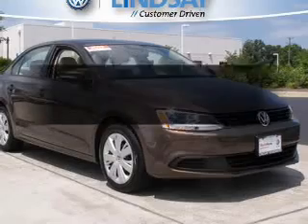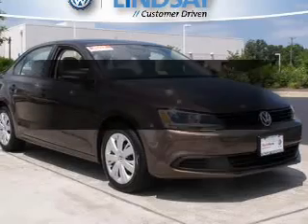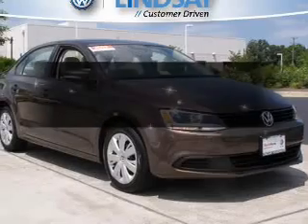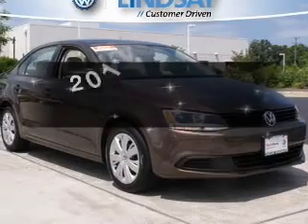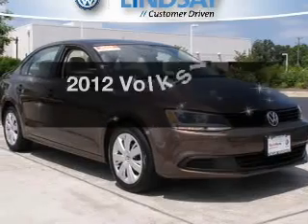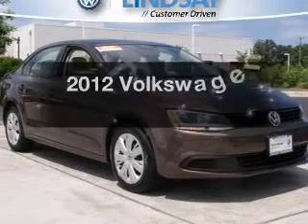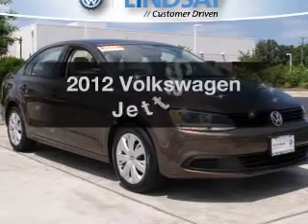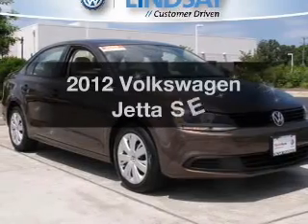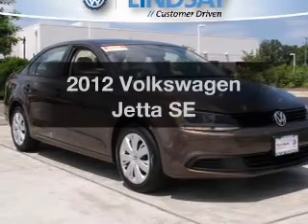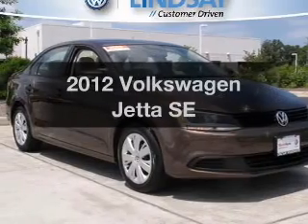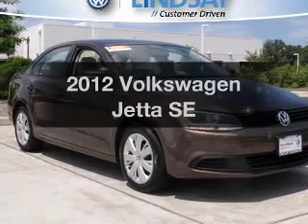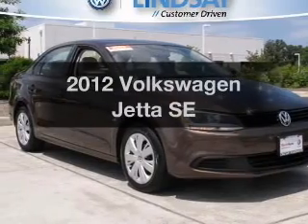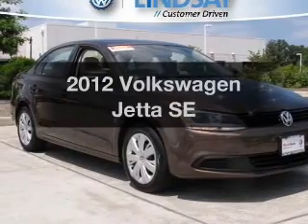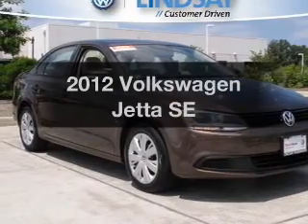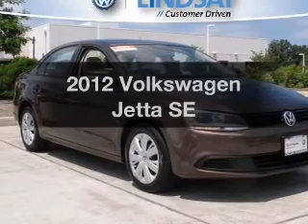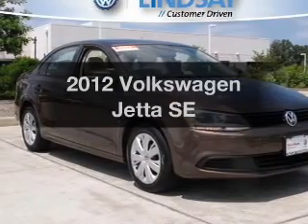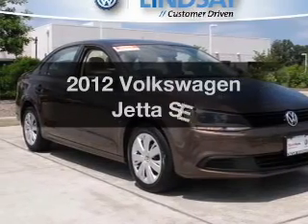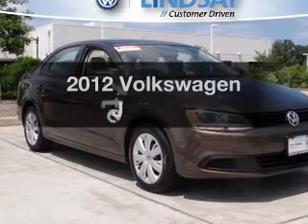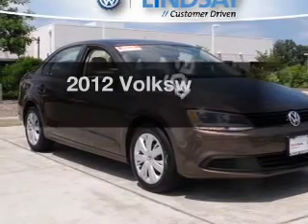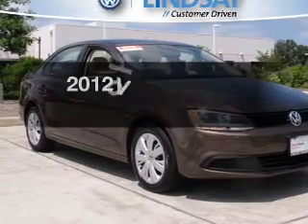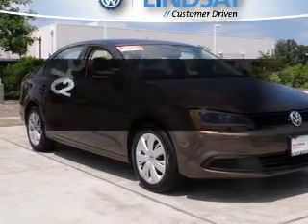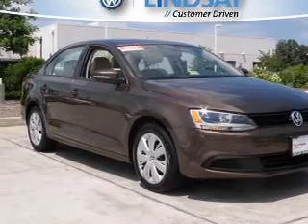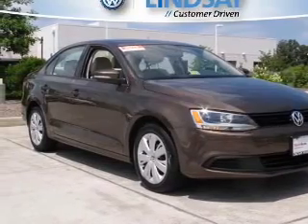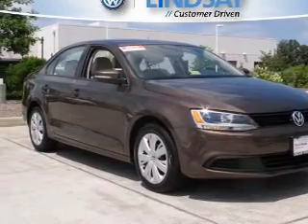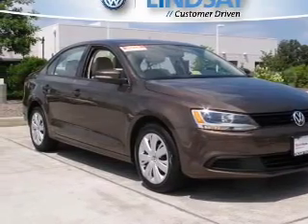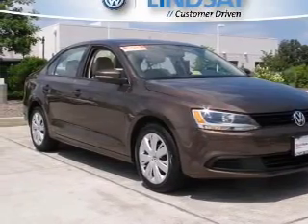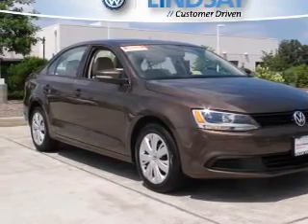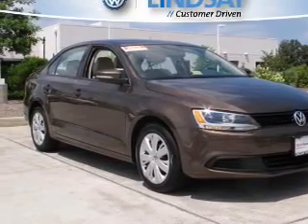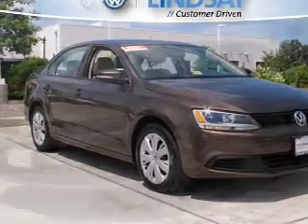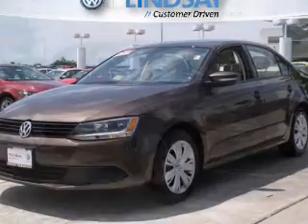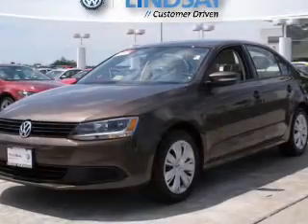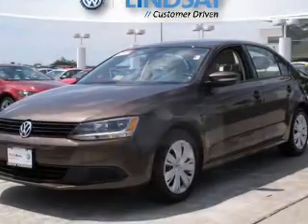Introducing the 2012 Volkswagen Jetta. This is the set of wheels you've been looking for.